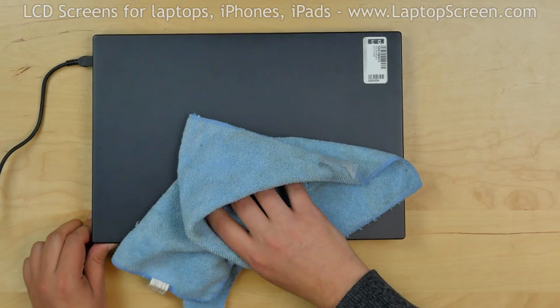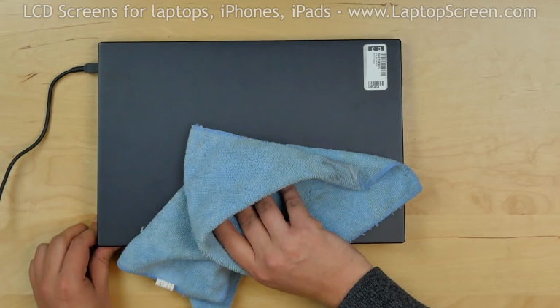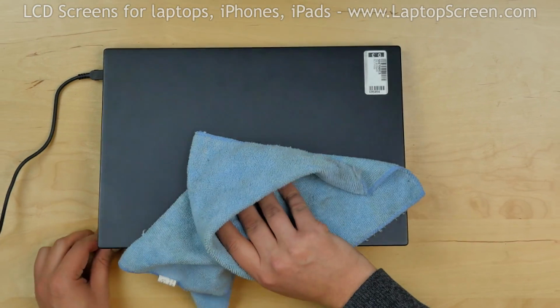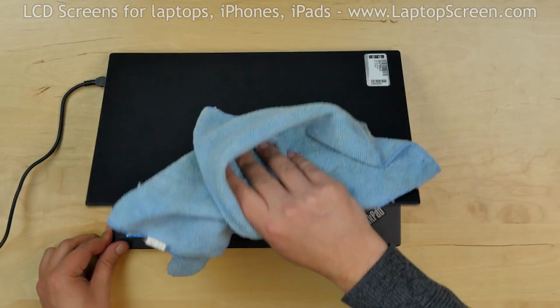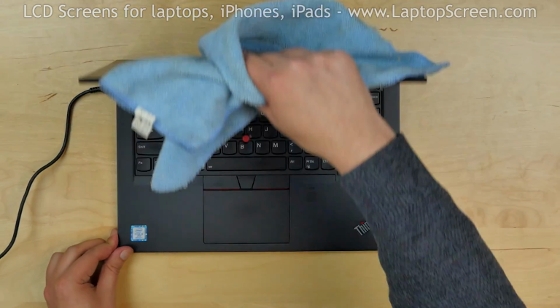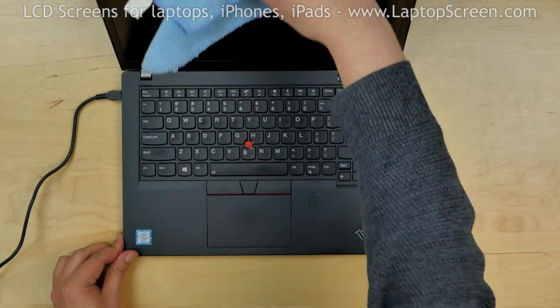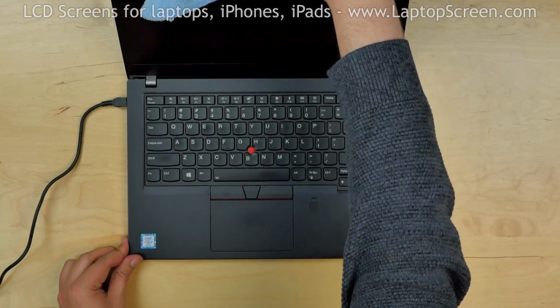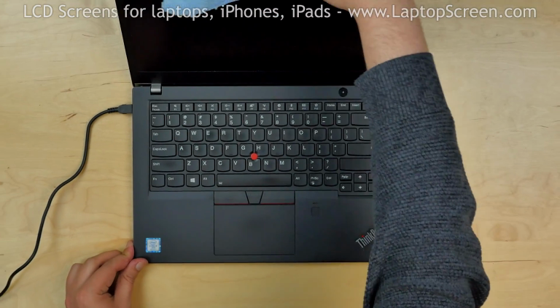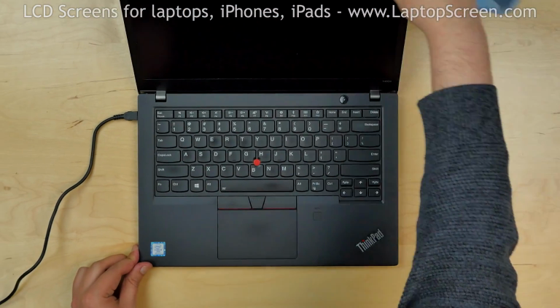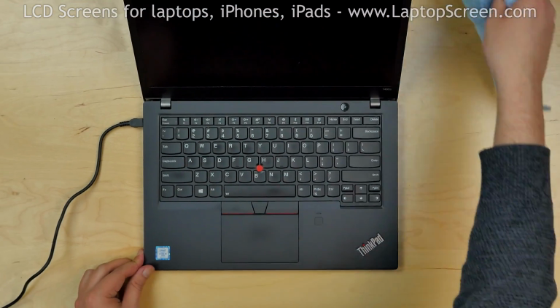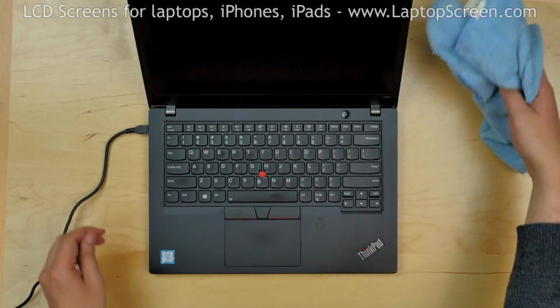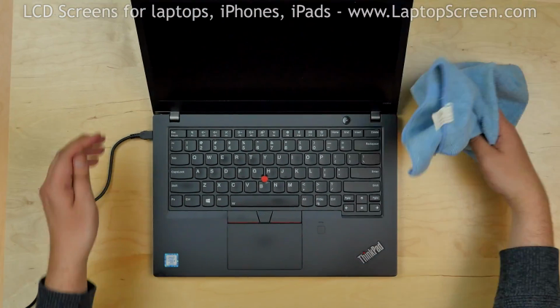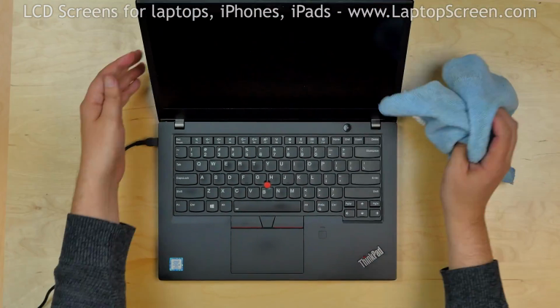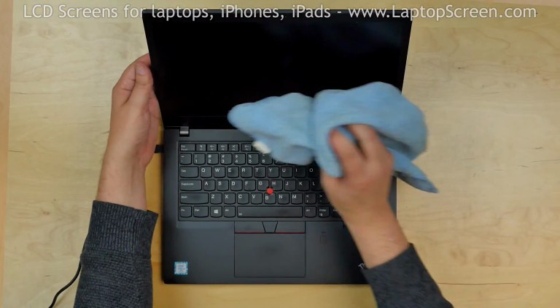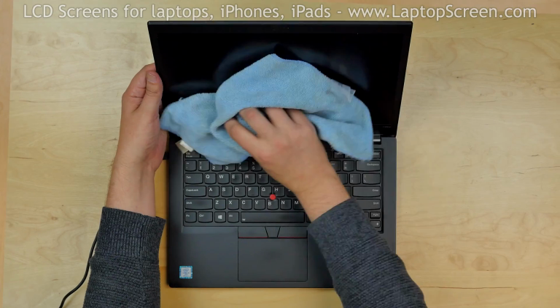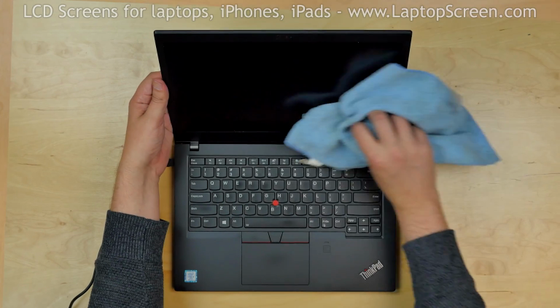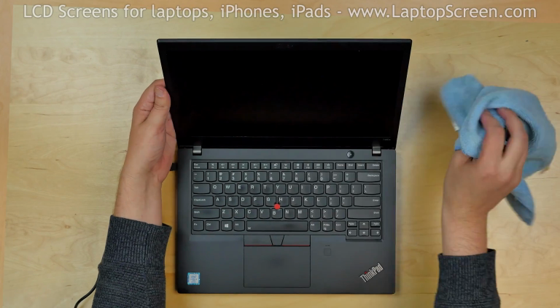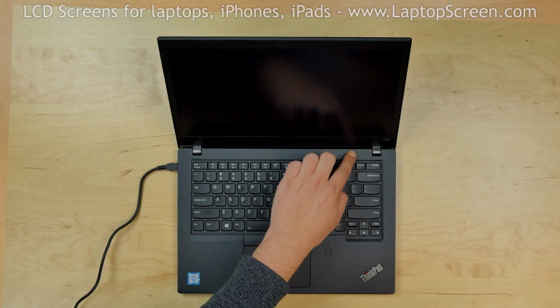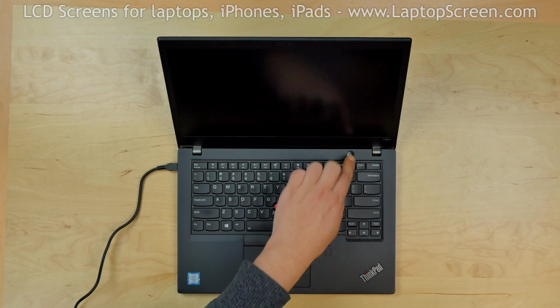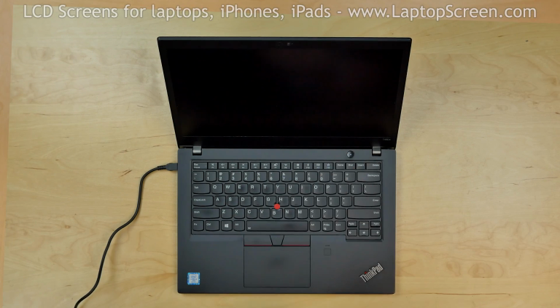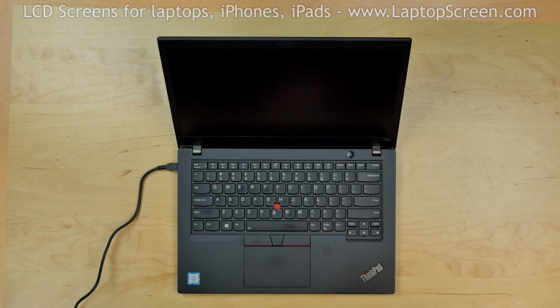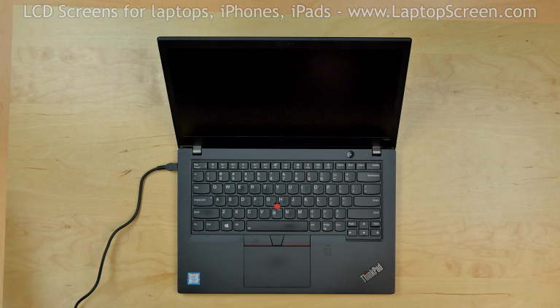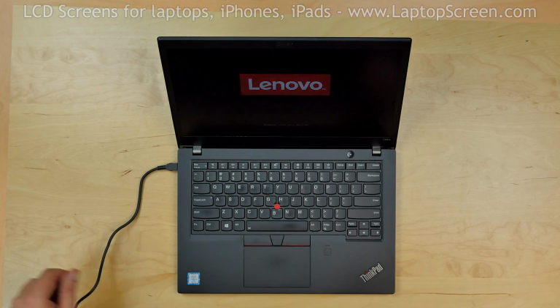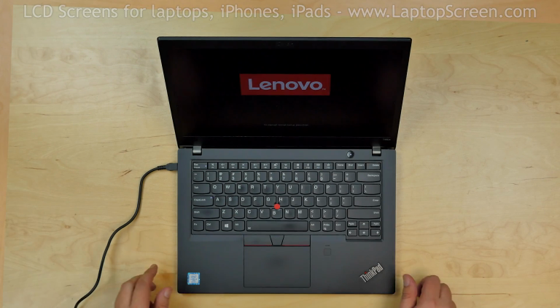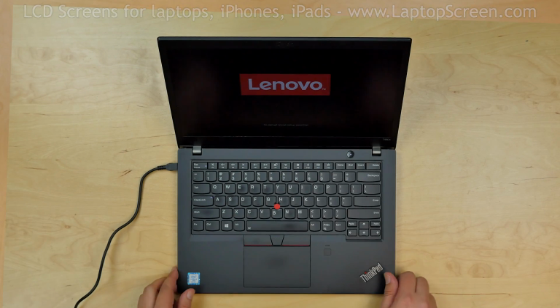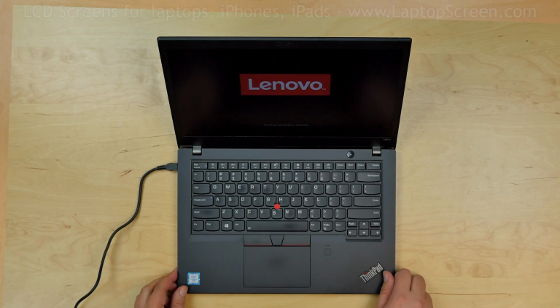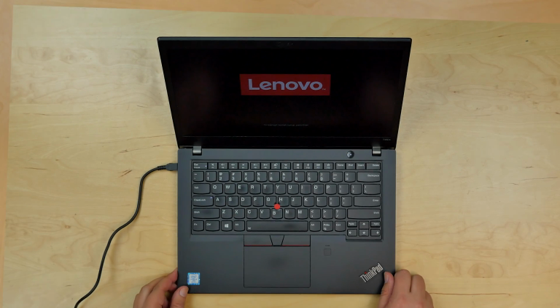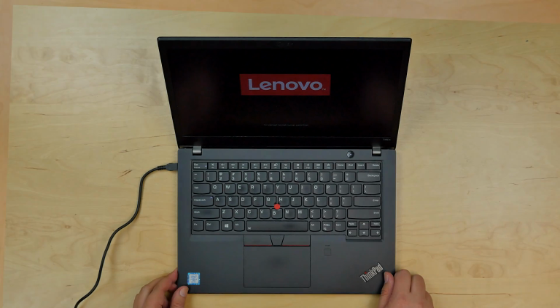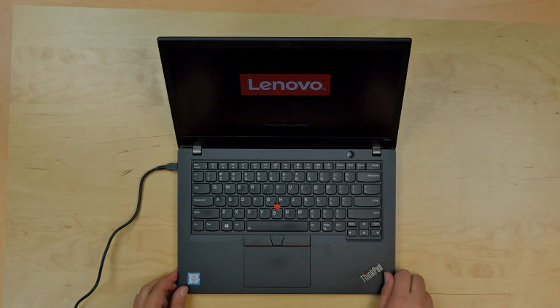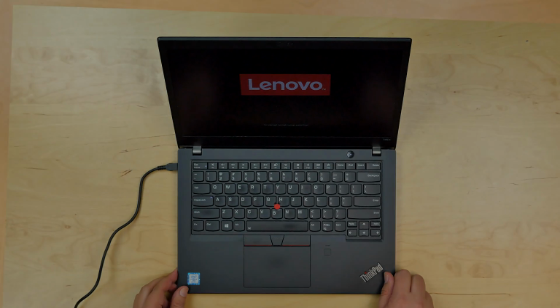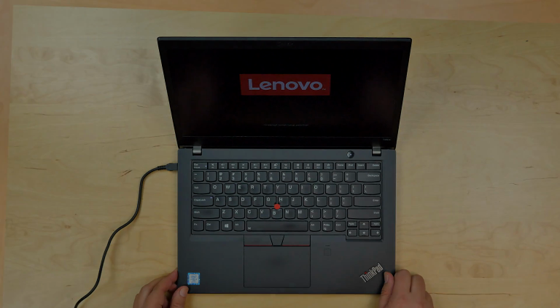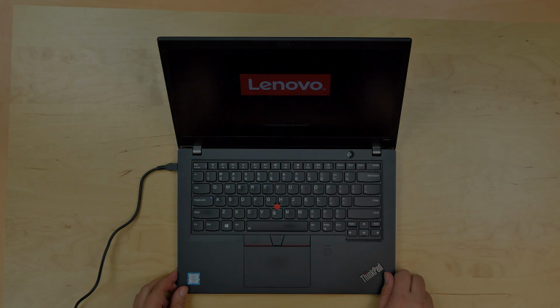Turn the laptop on and we're done. See you later.